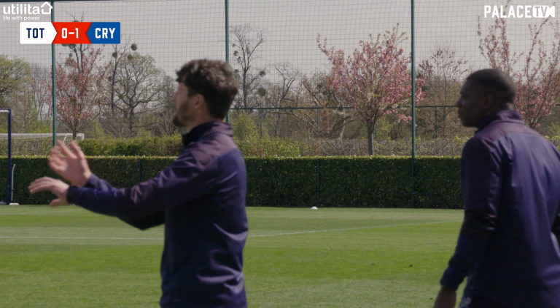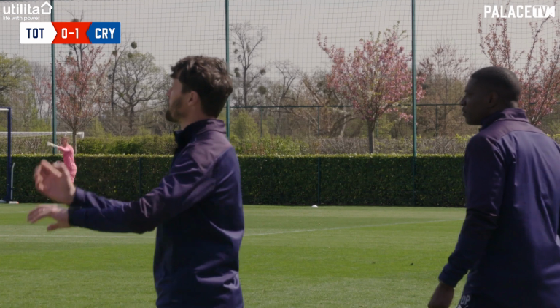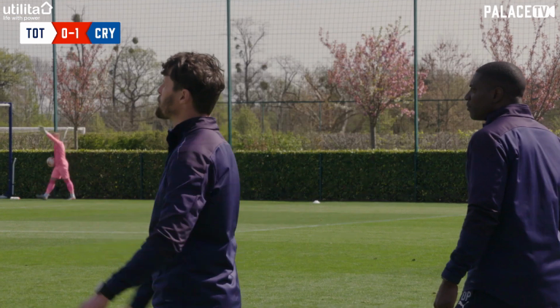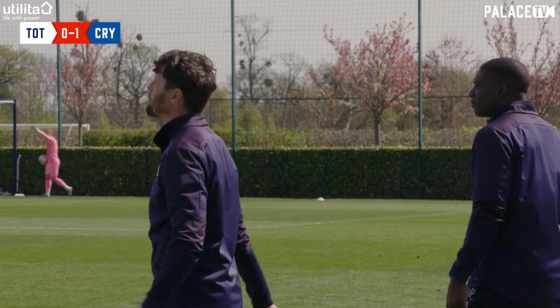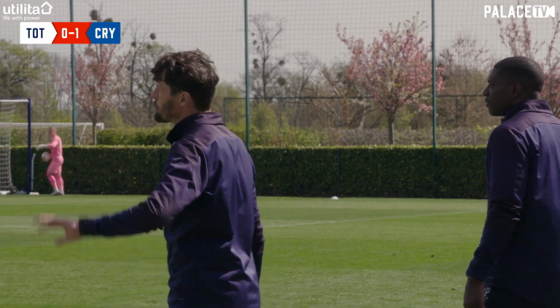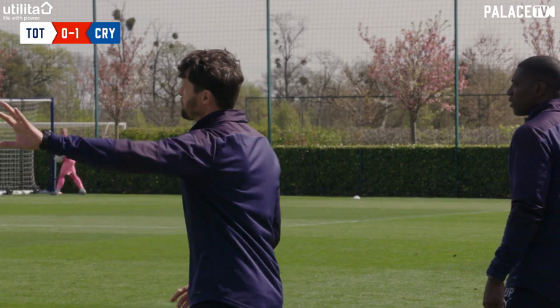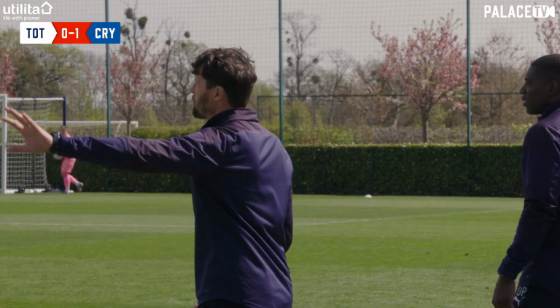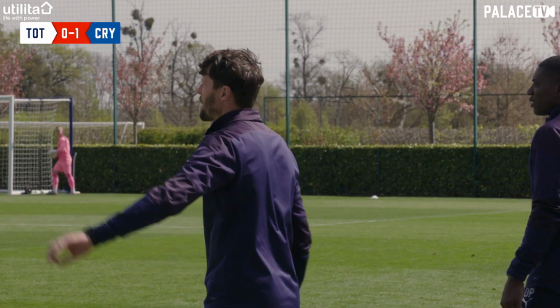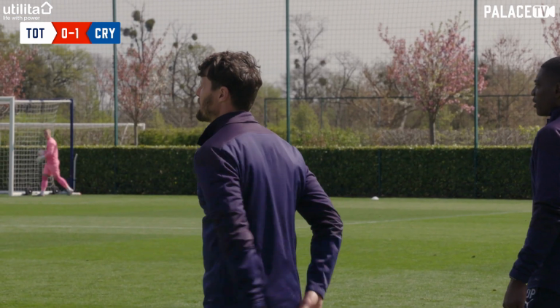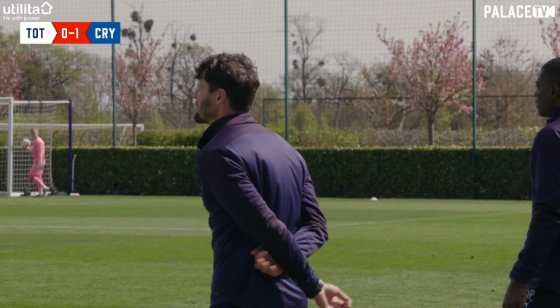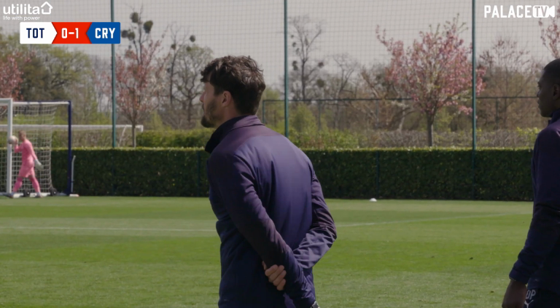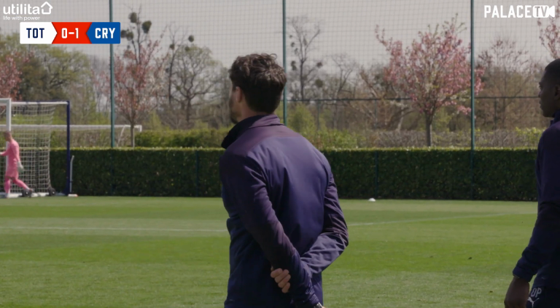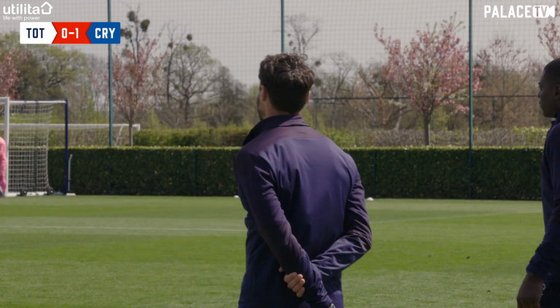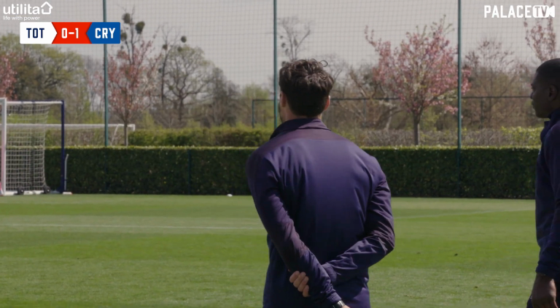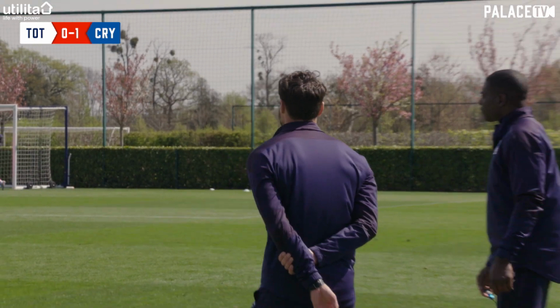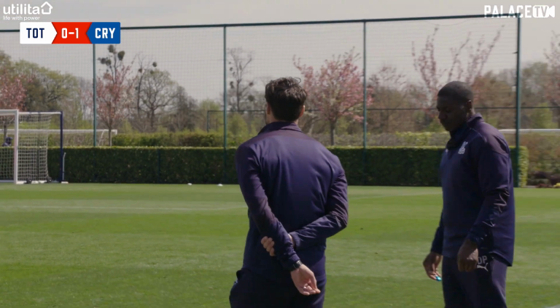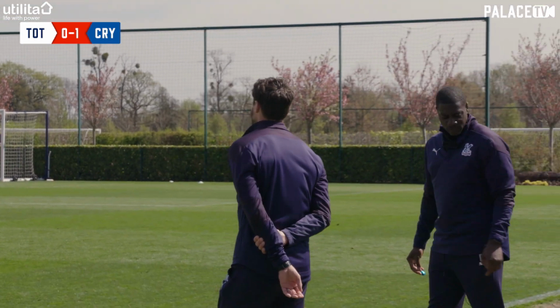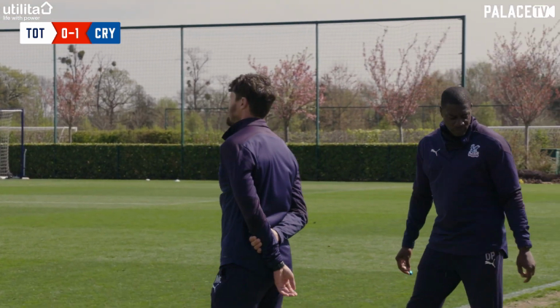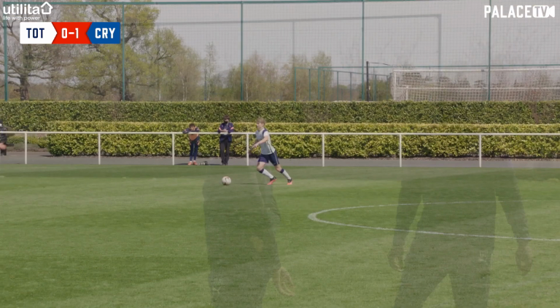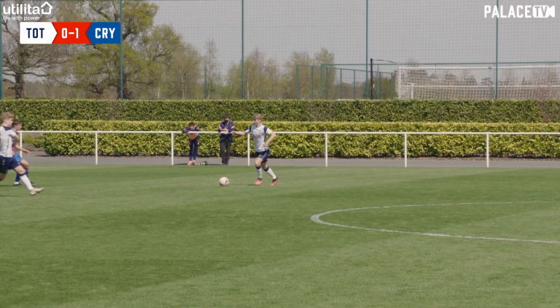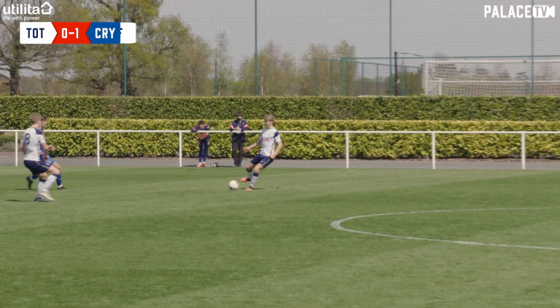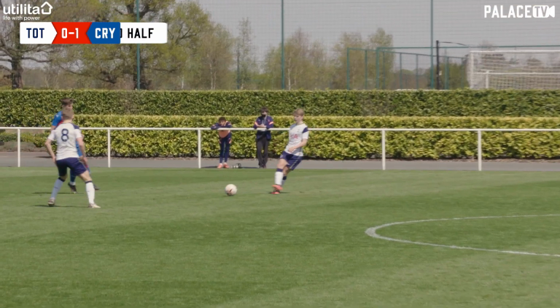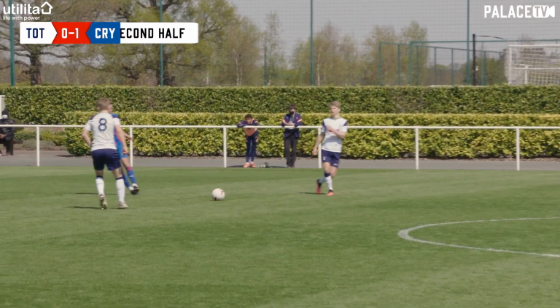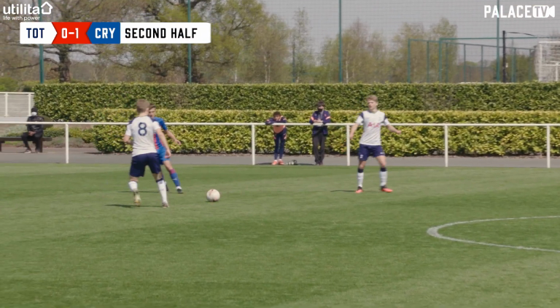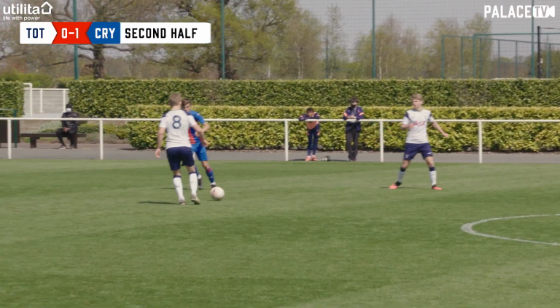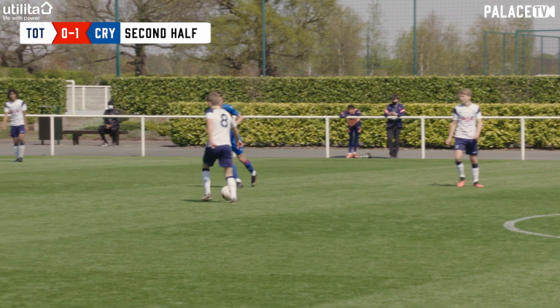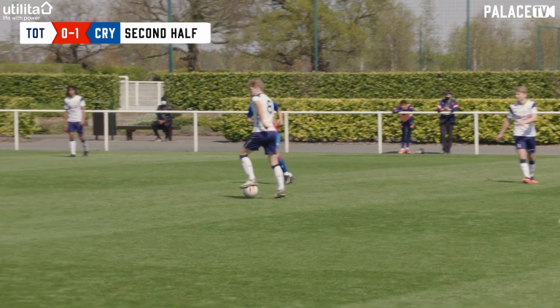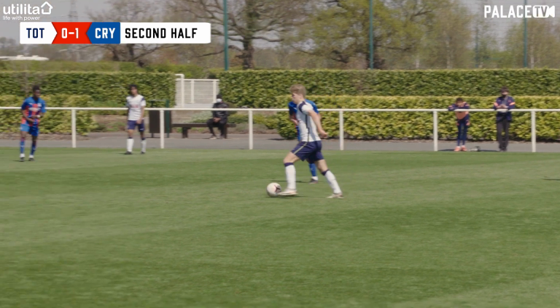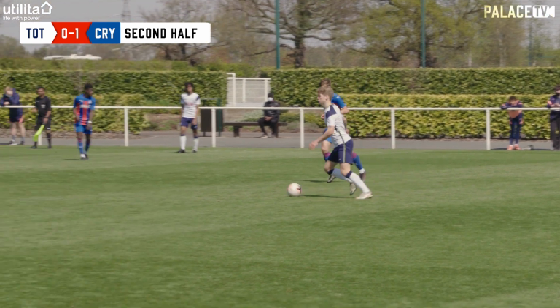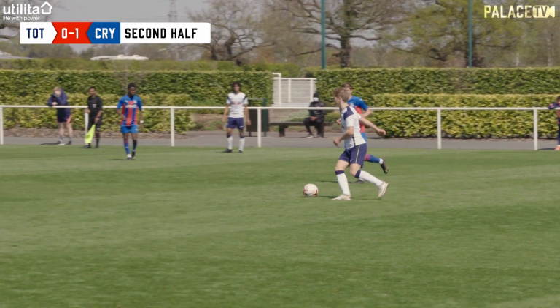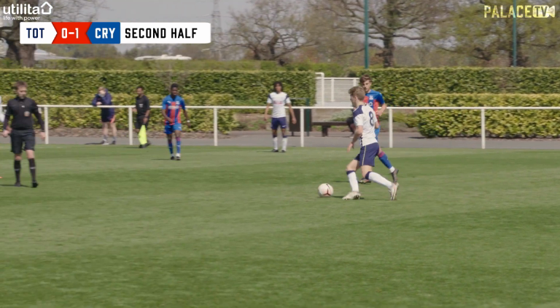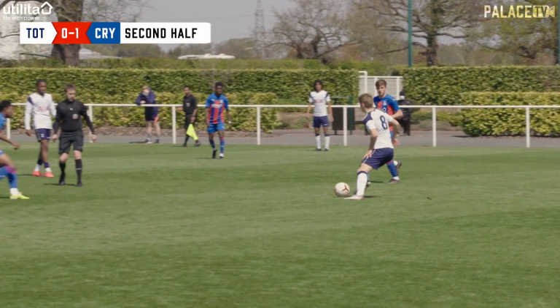What a job Paddy McCarthy has done in Palace's first year as a category one academy. They currently sit three points clear.